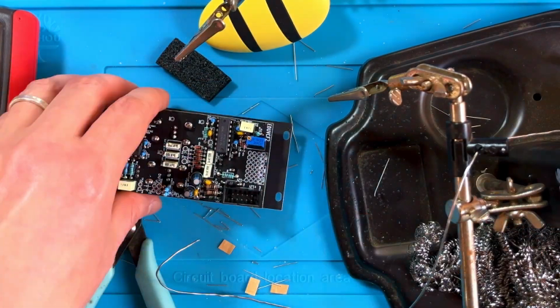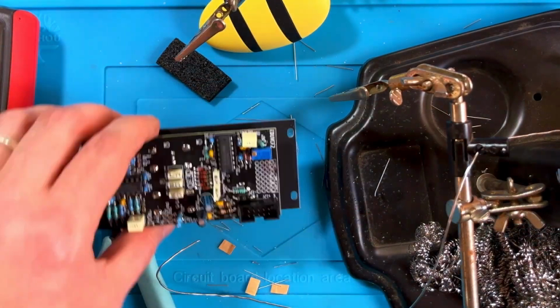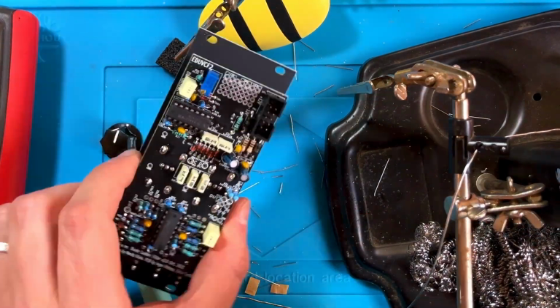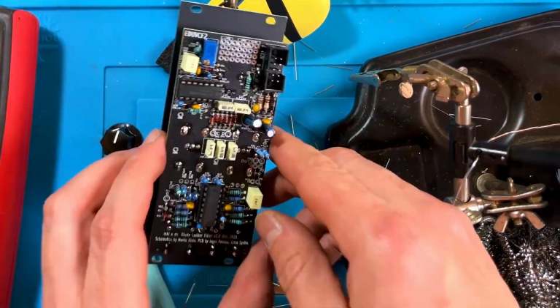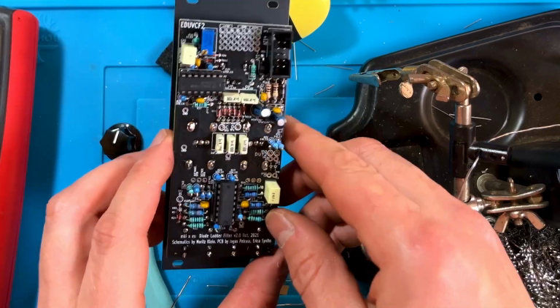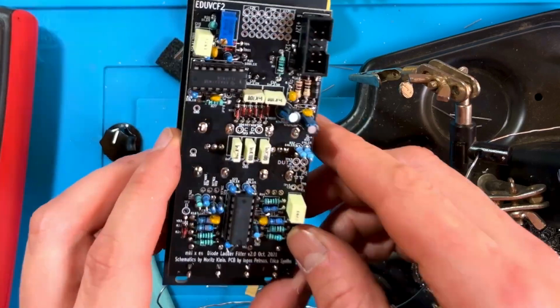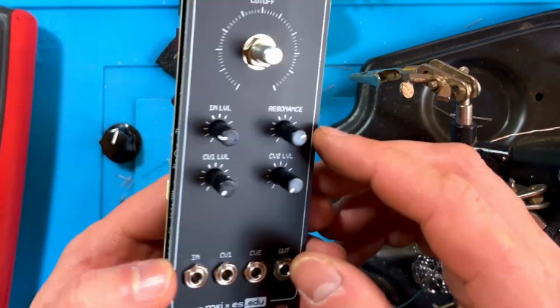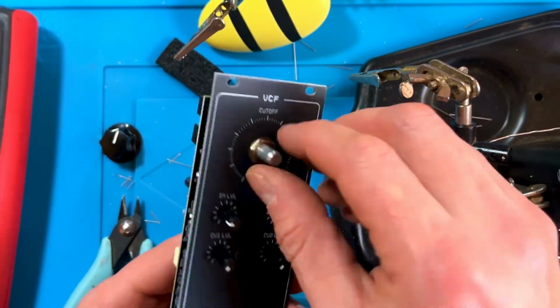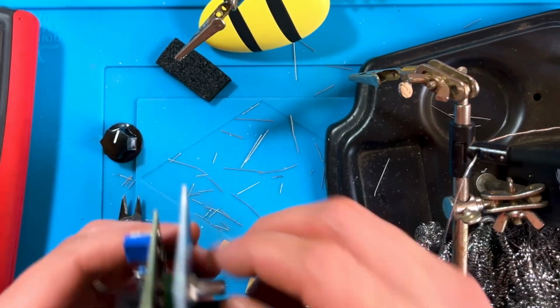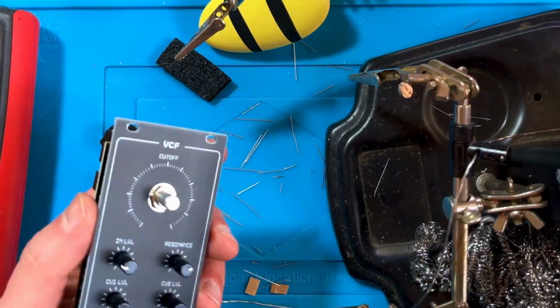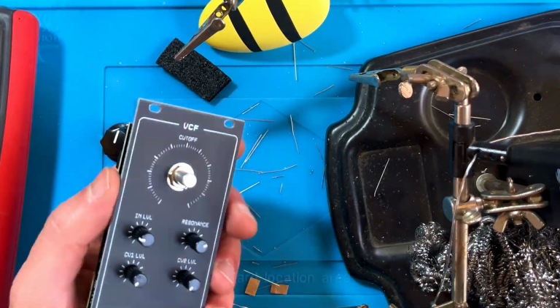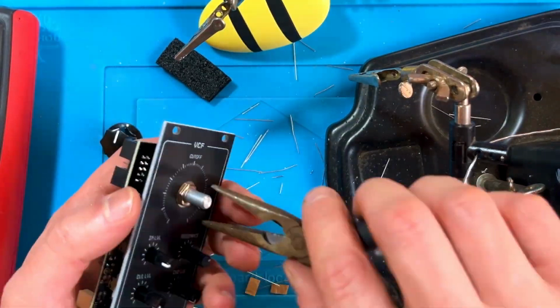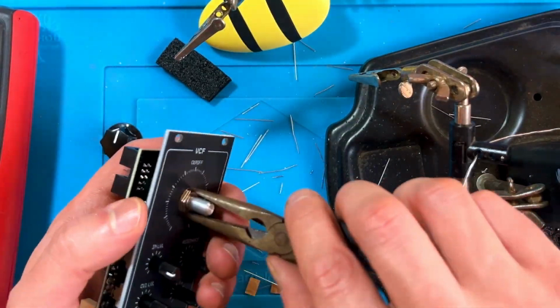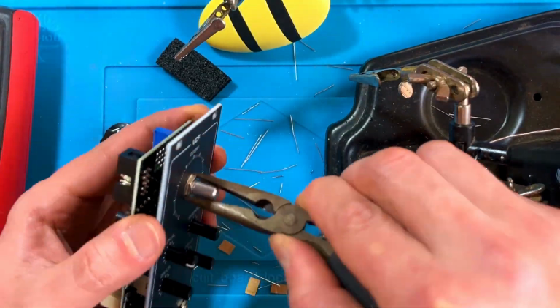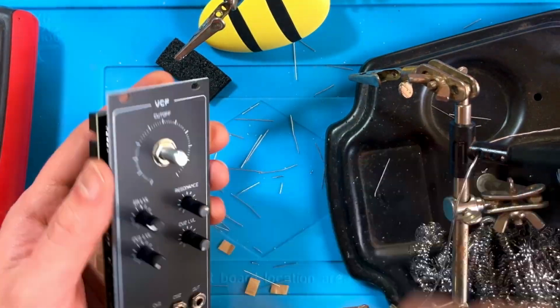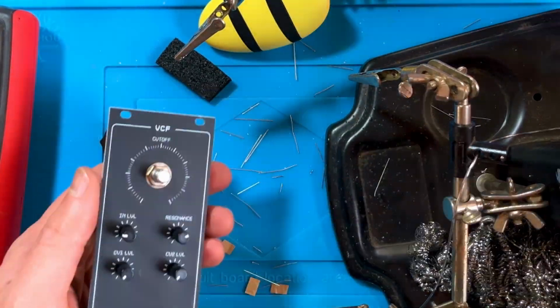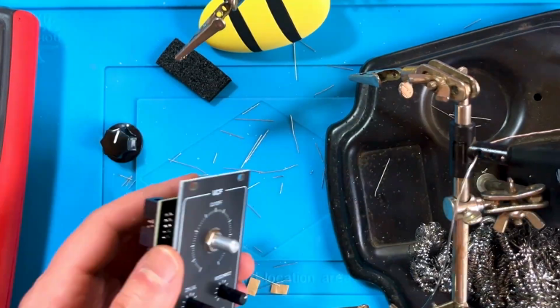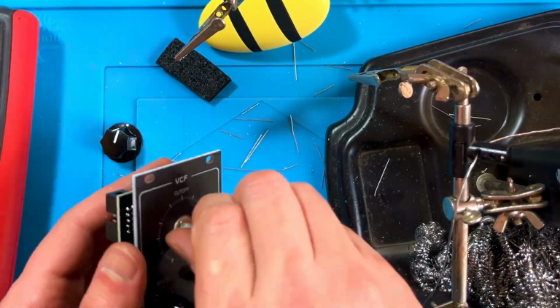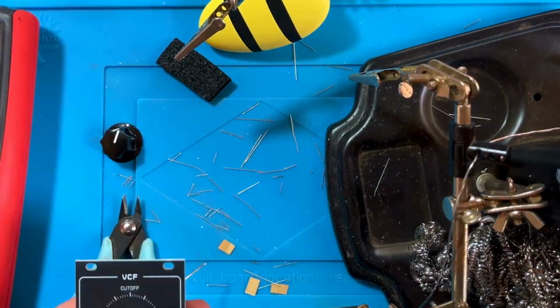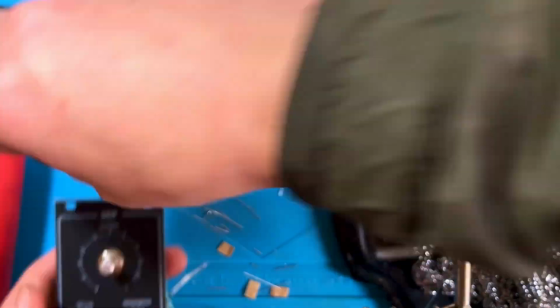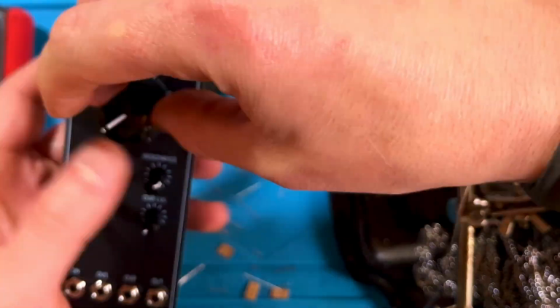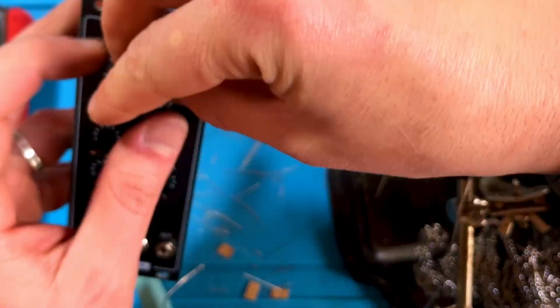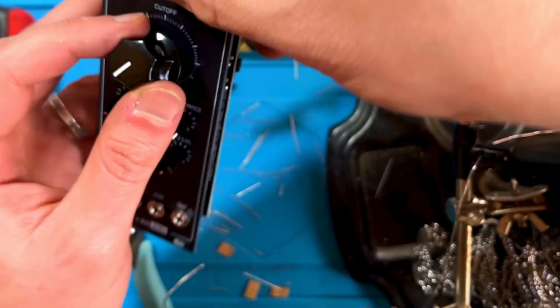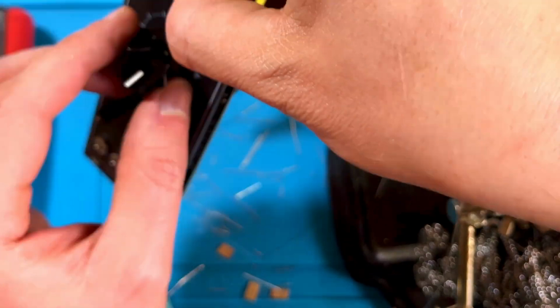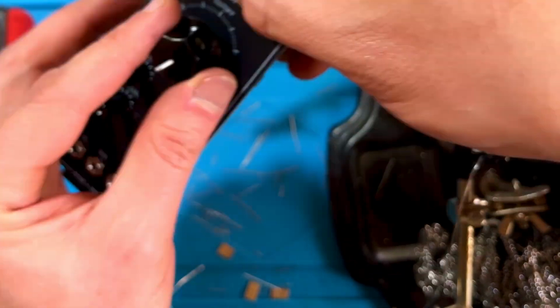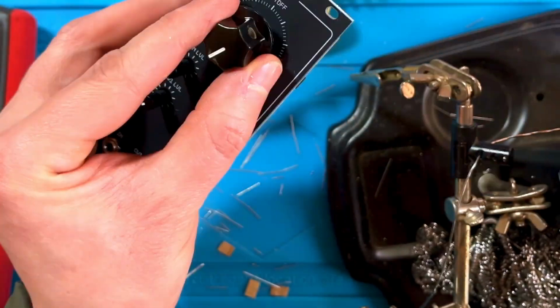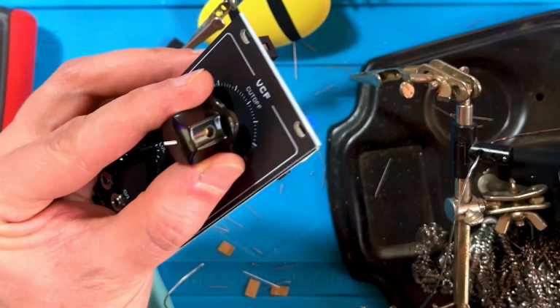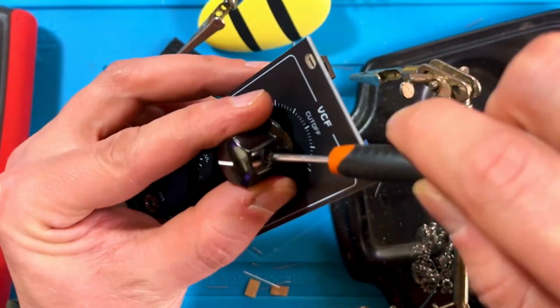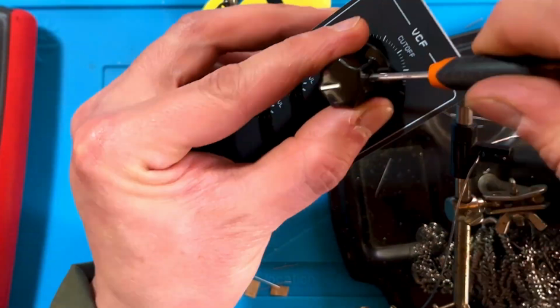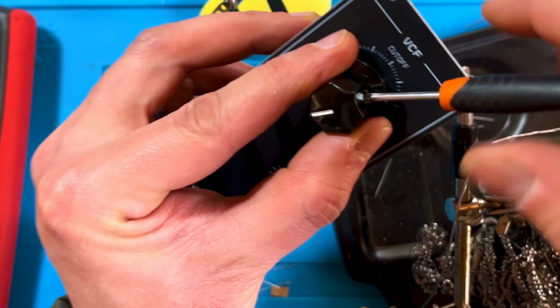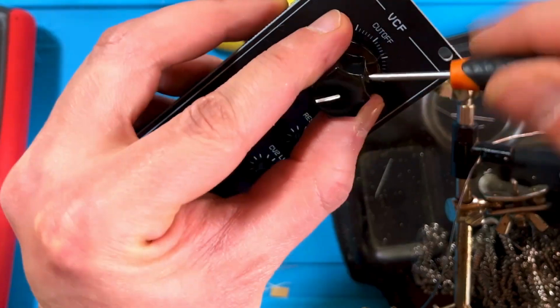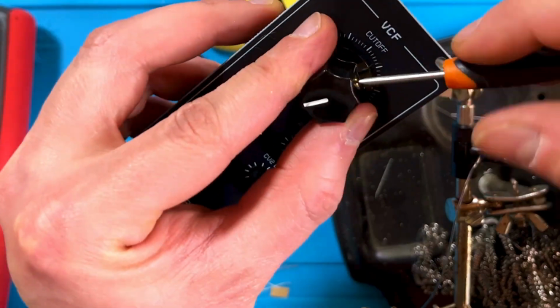That's it — just install the knob, check the power header for shorts, and plug it in to test and calibrate.